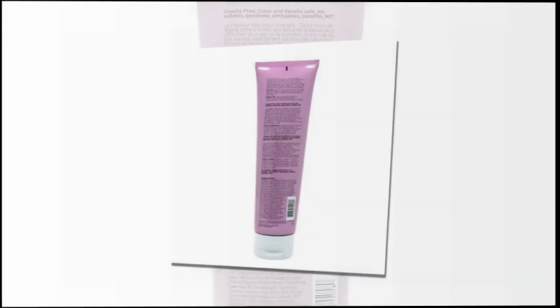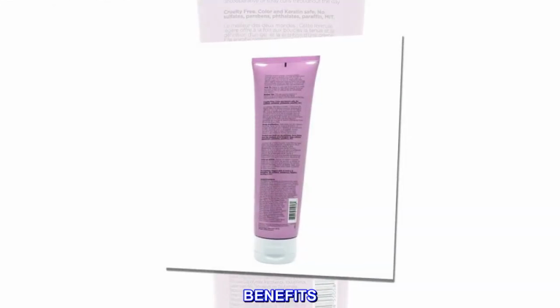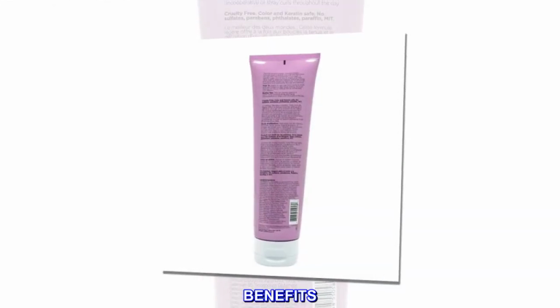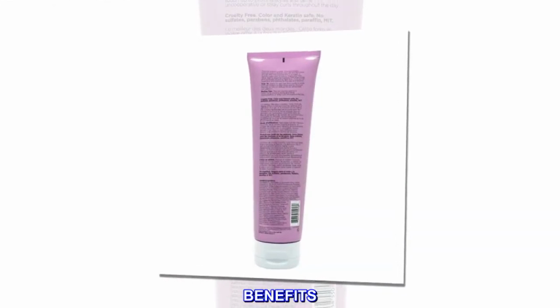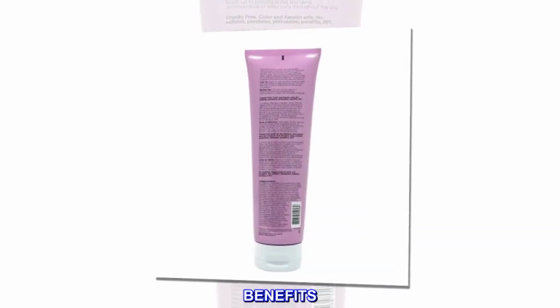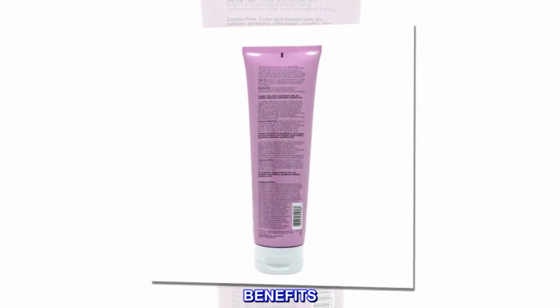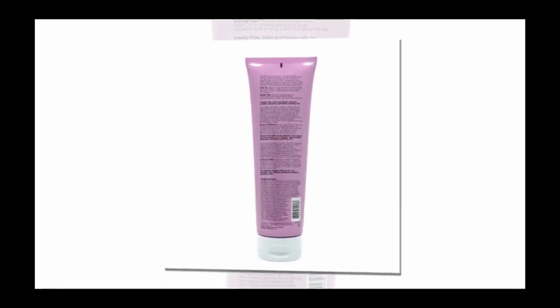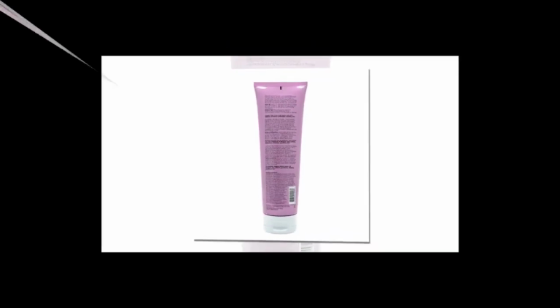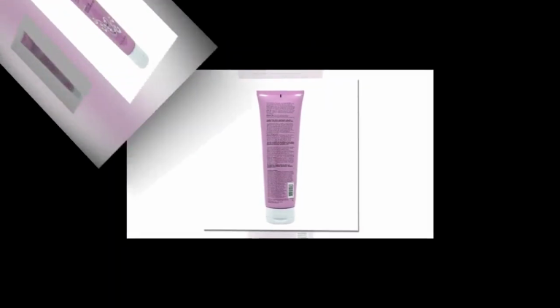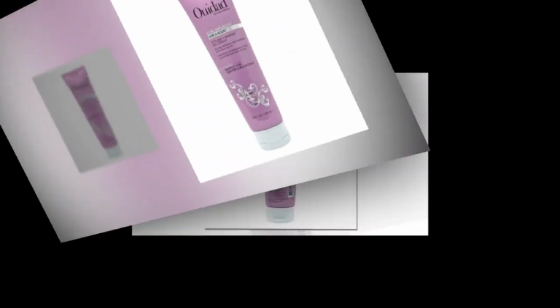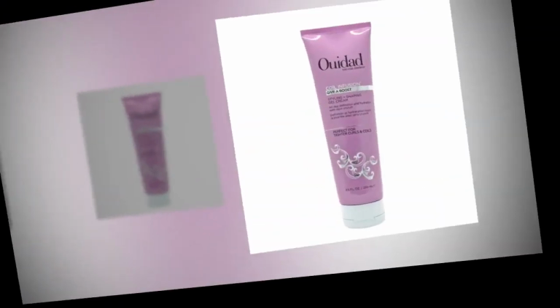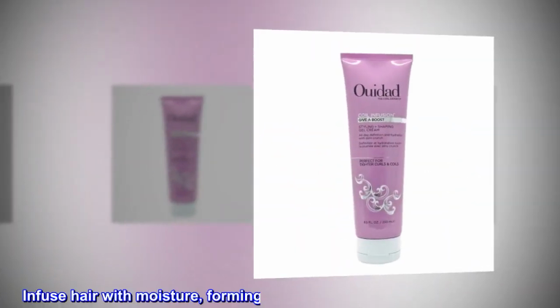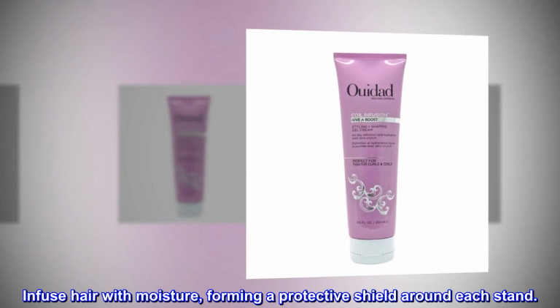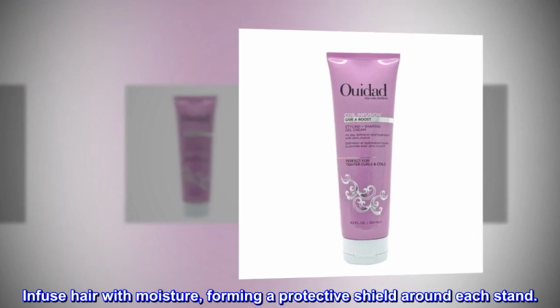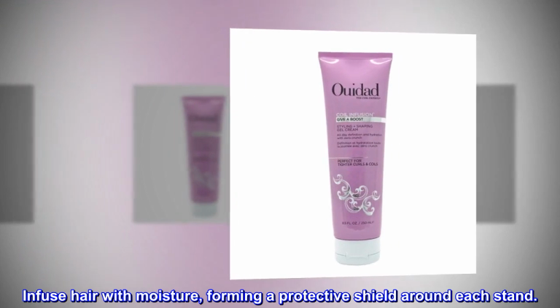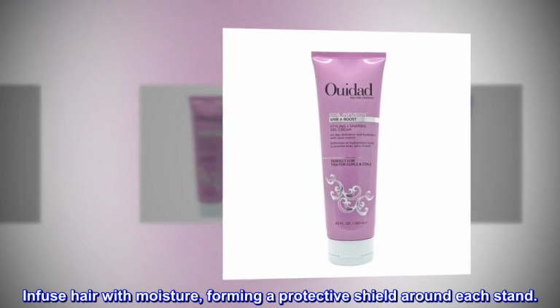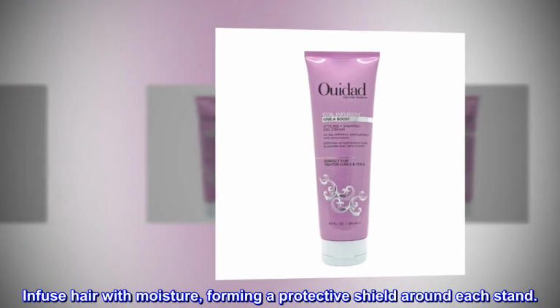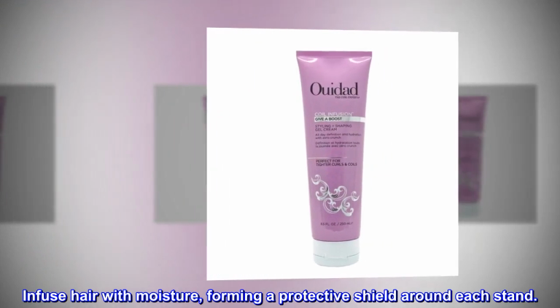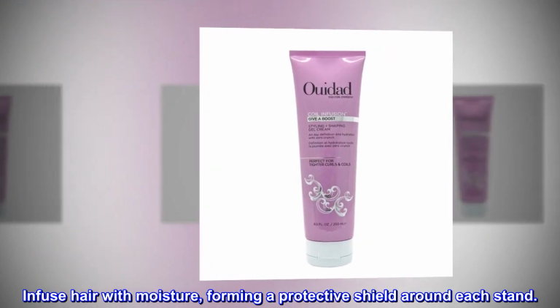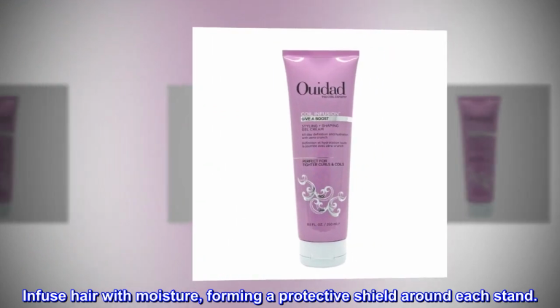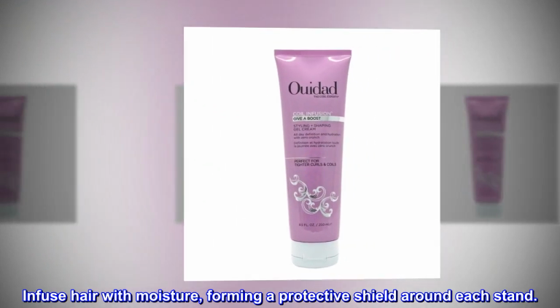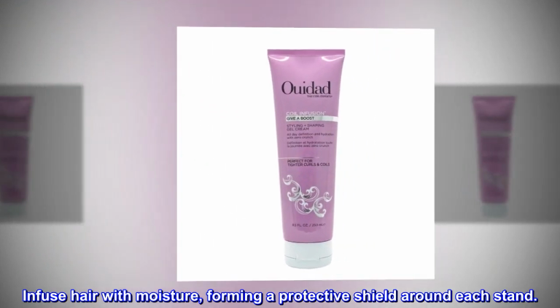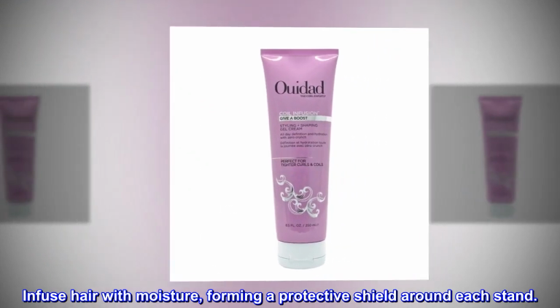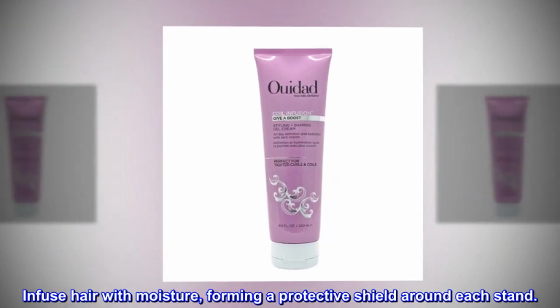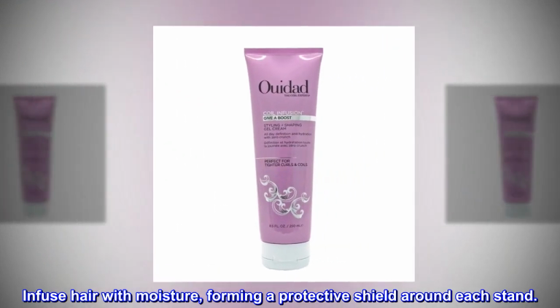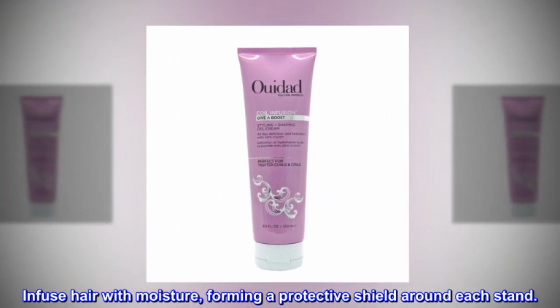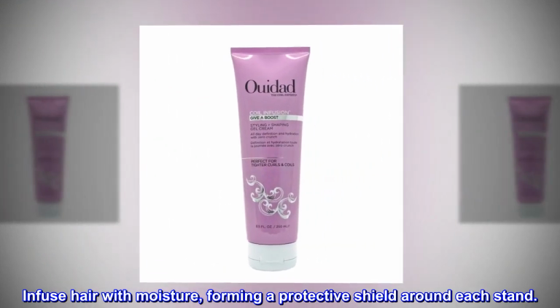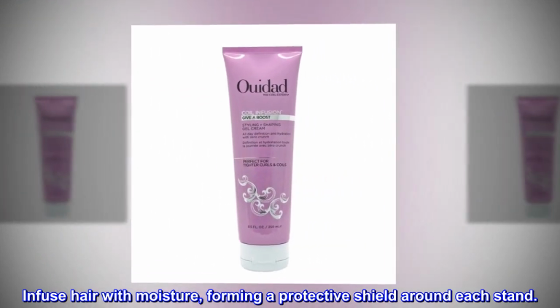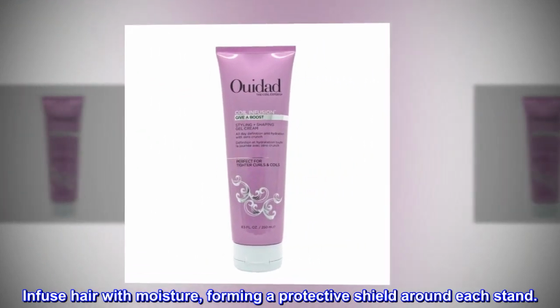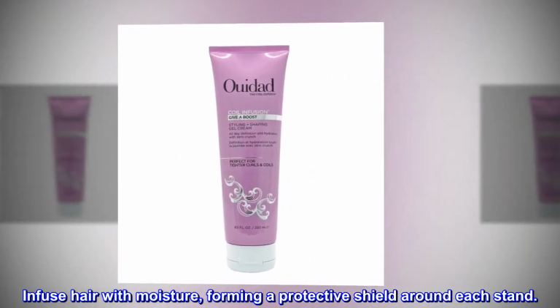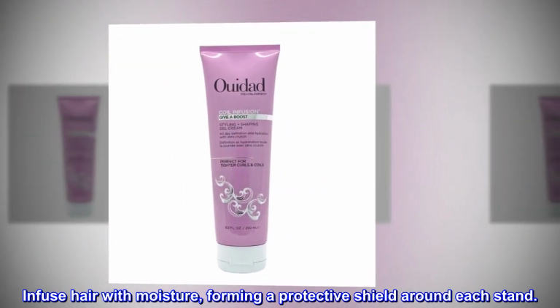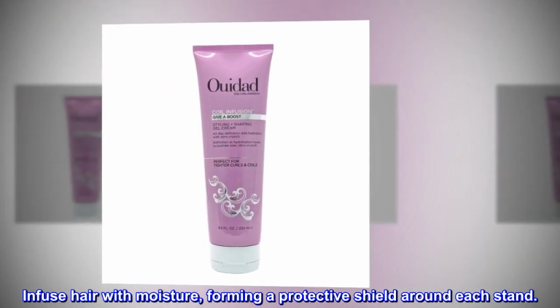Benefits. Infuse hair with moisture, forming a protective shield around each strand.